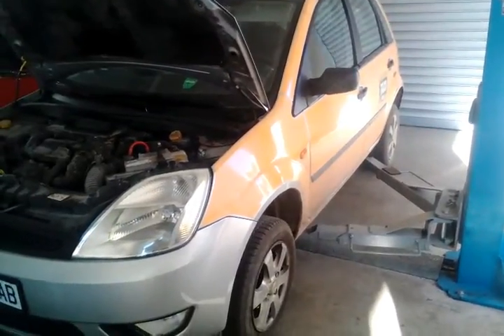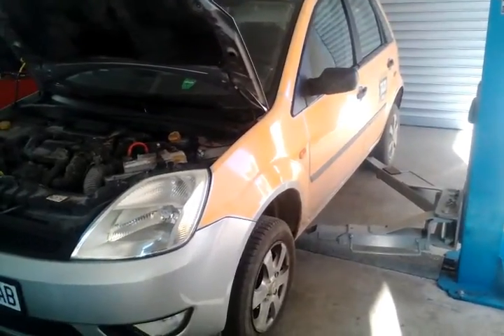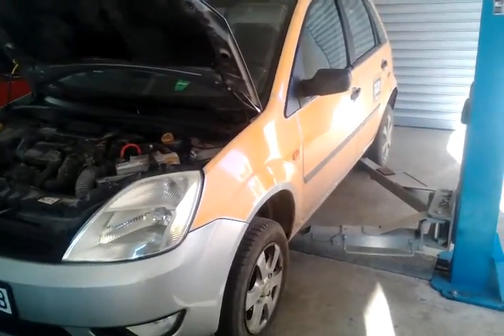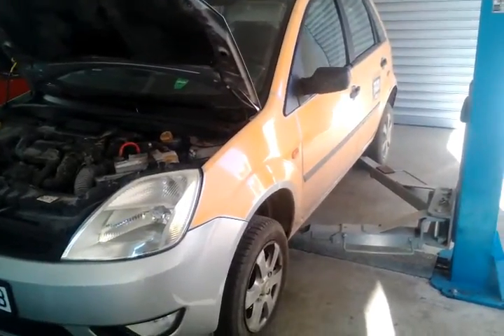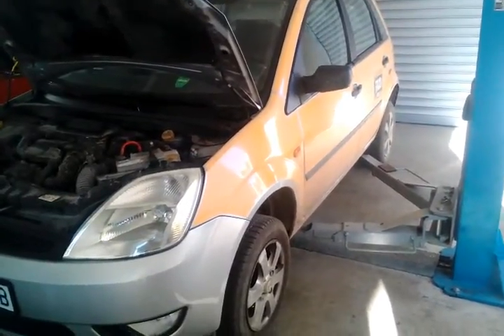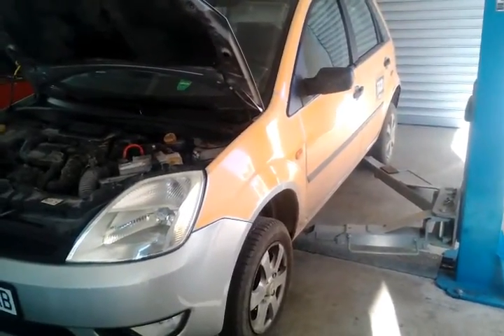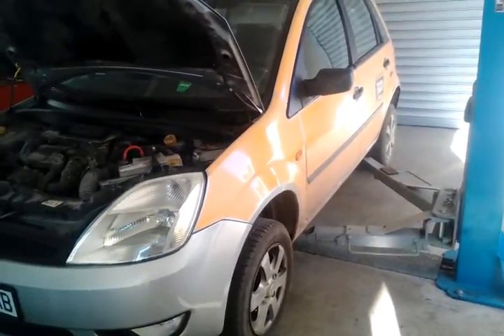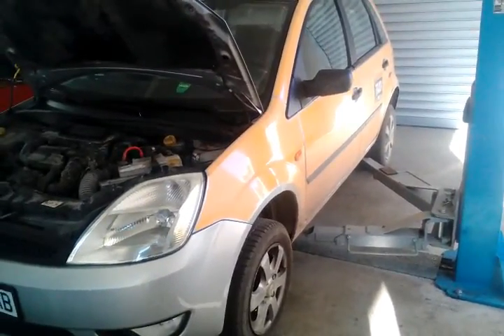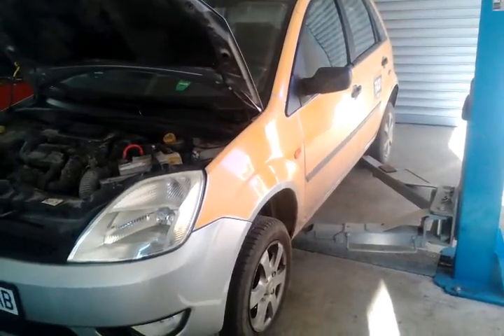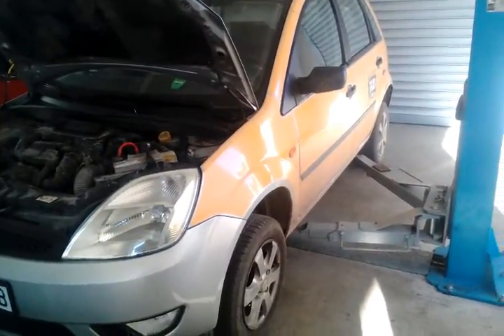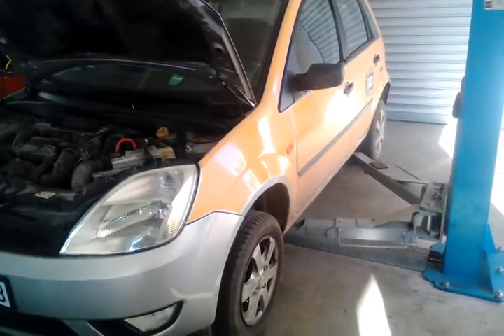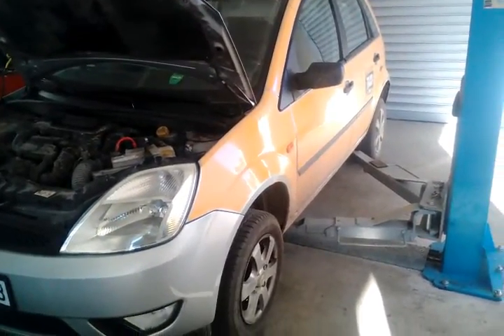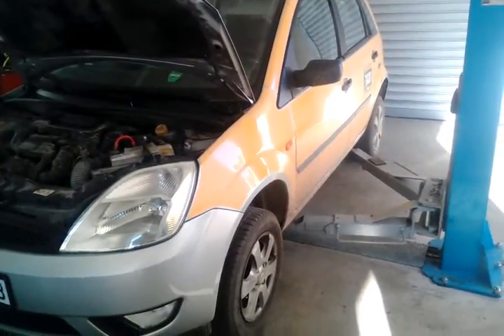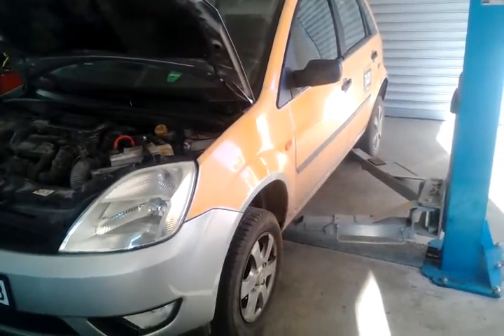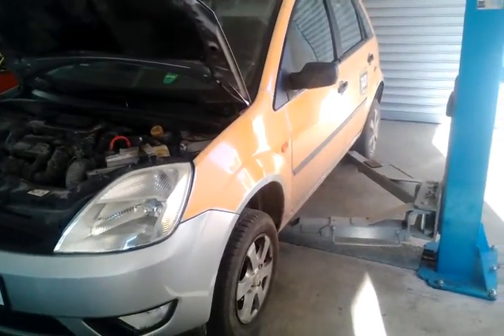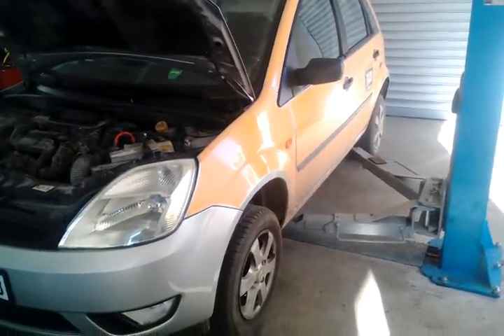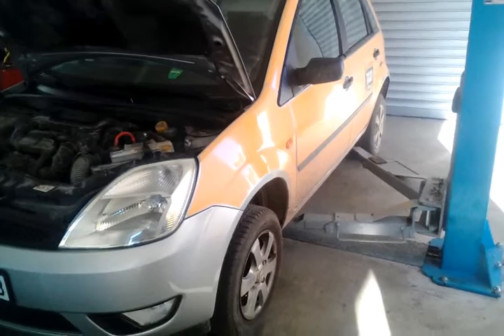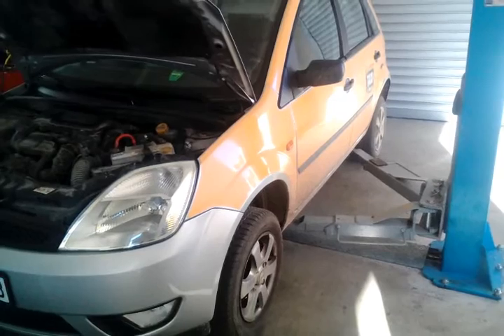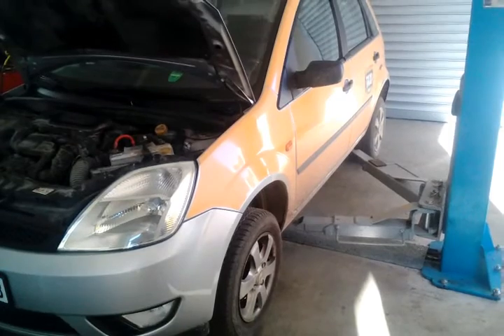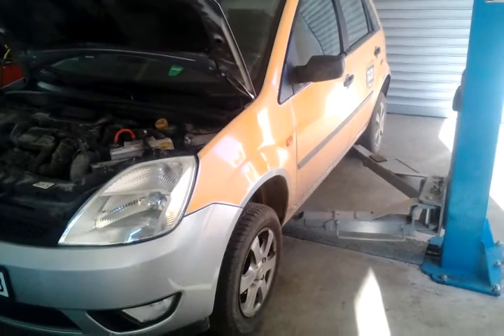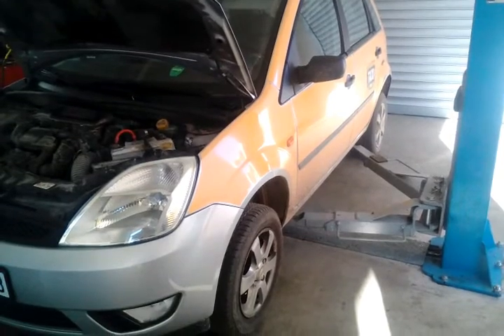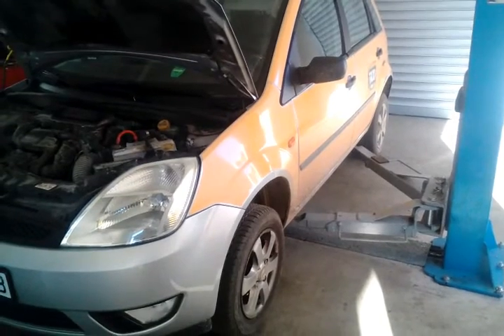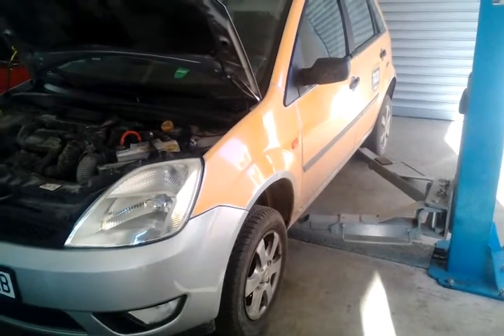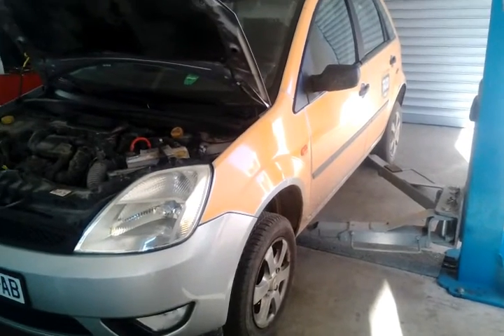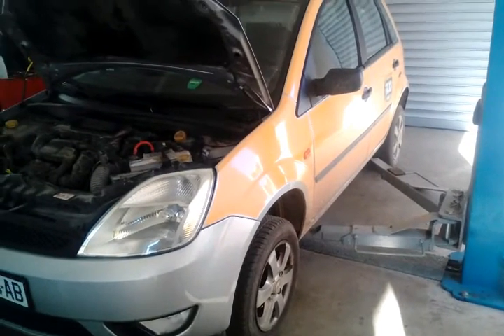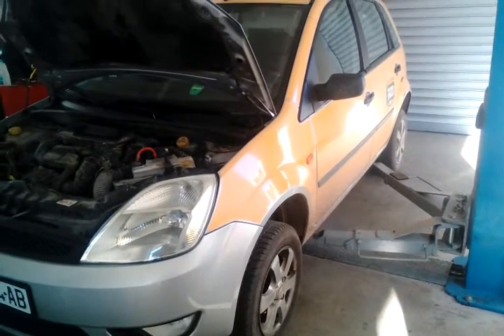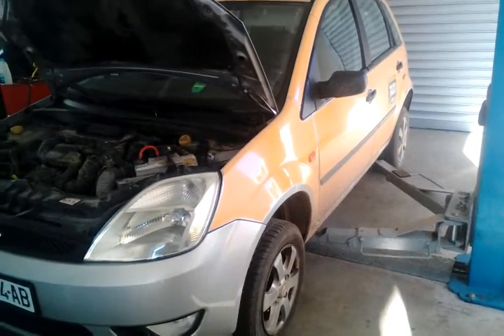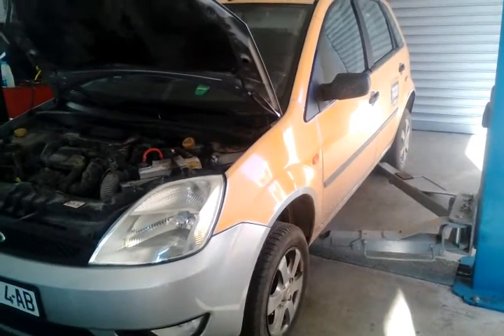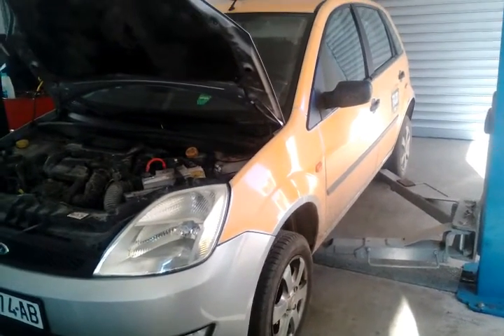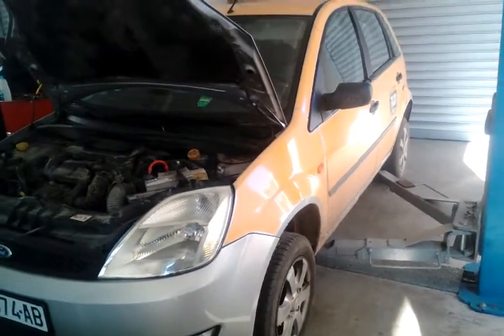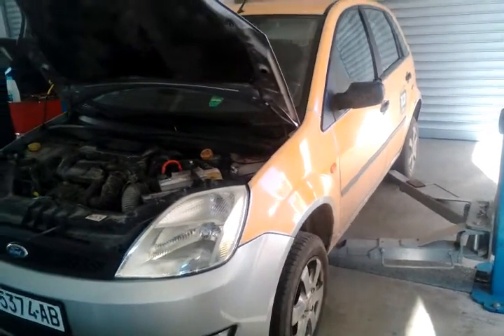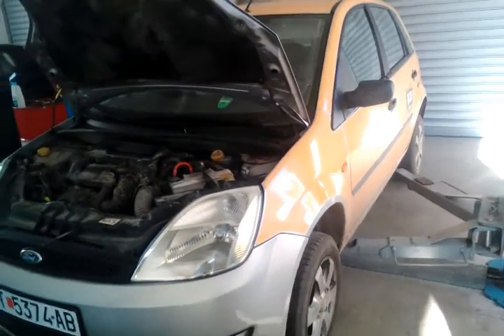Hi! Today we have a Ford Fiesta. I am going to show you how to change the clutch.